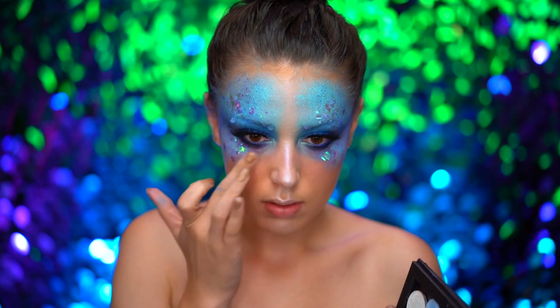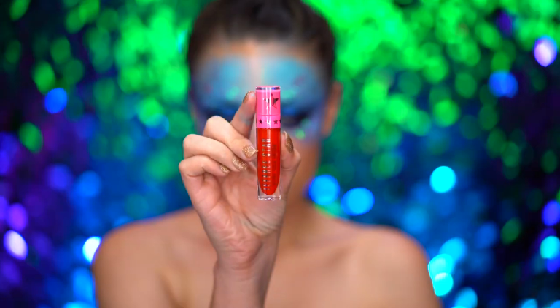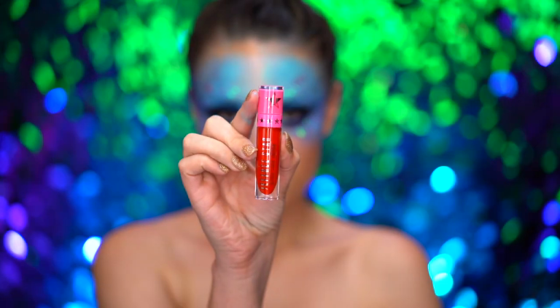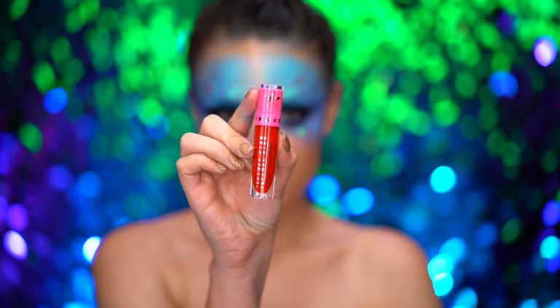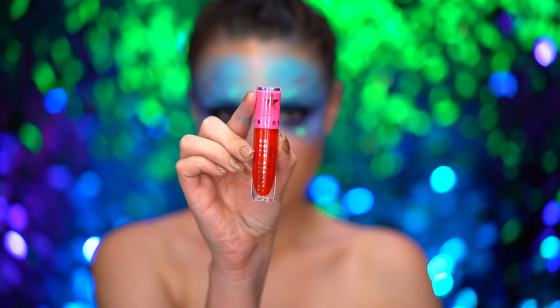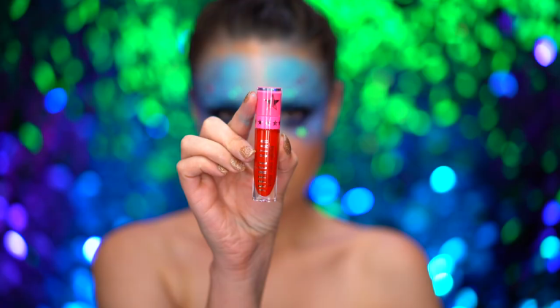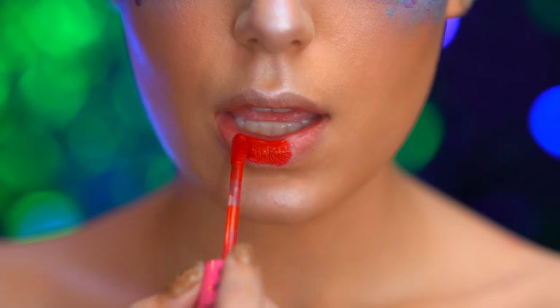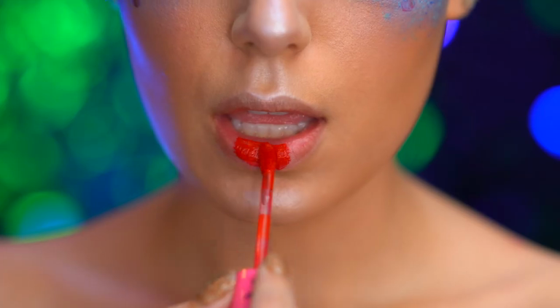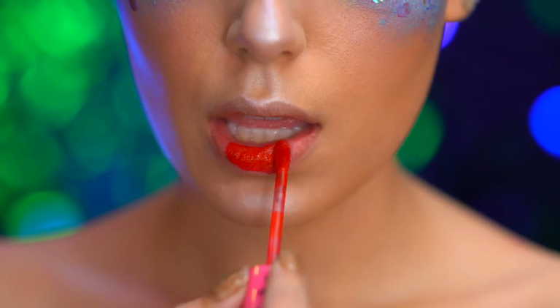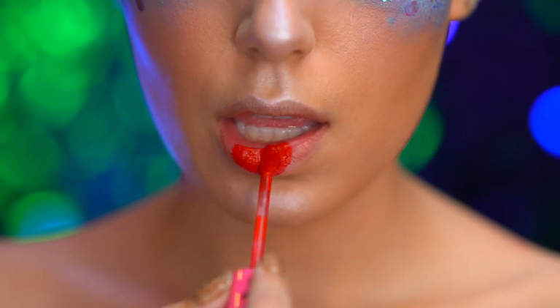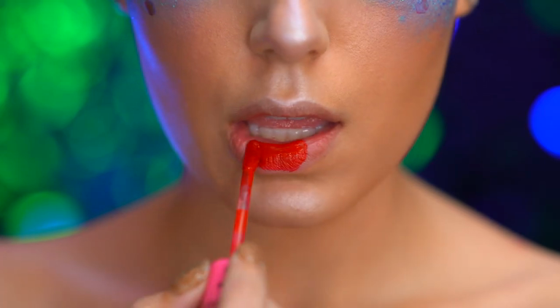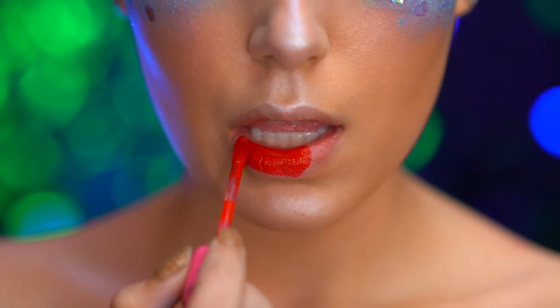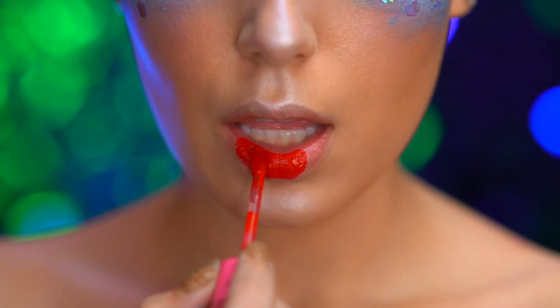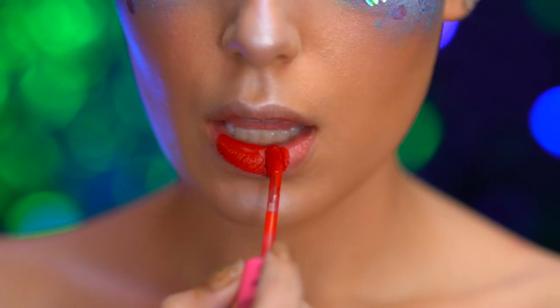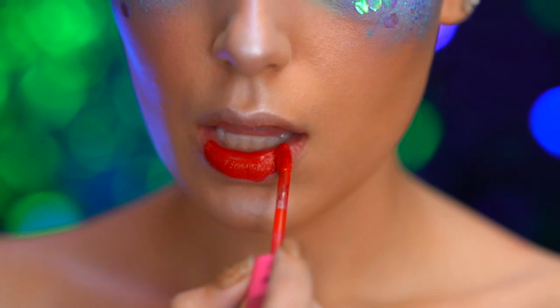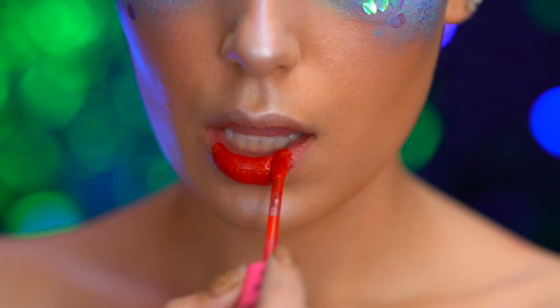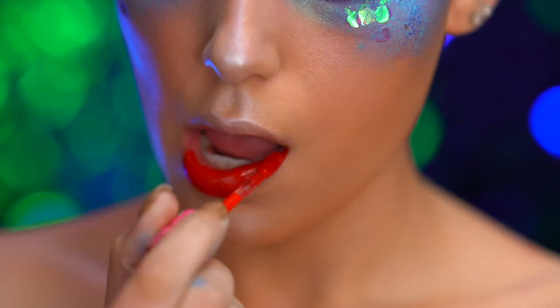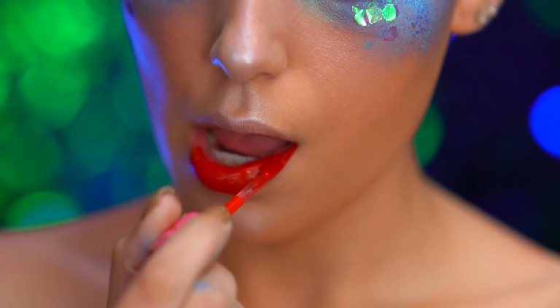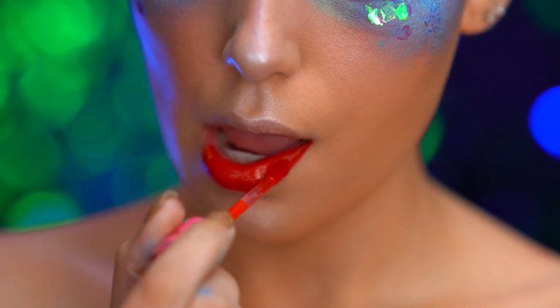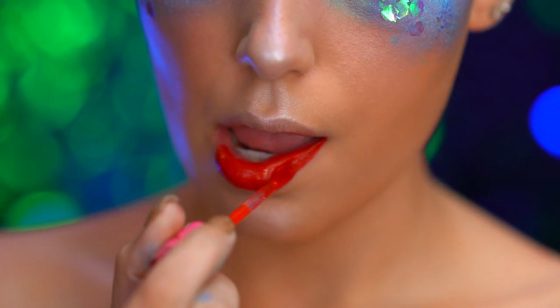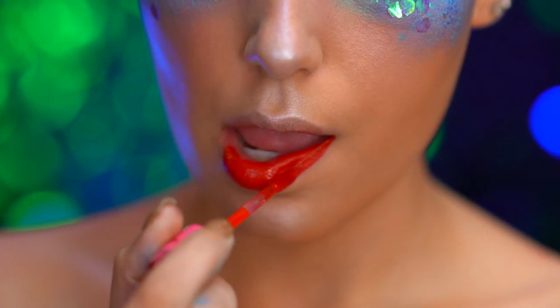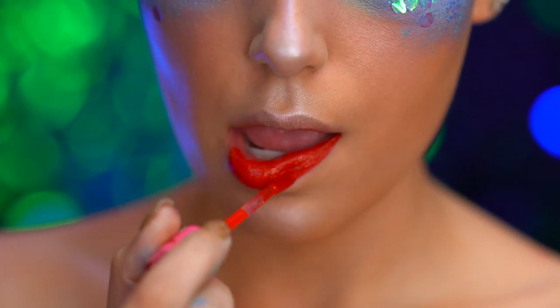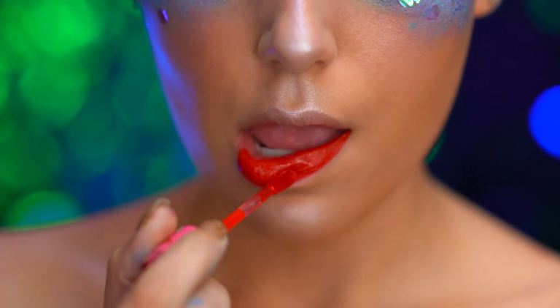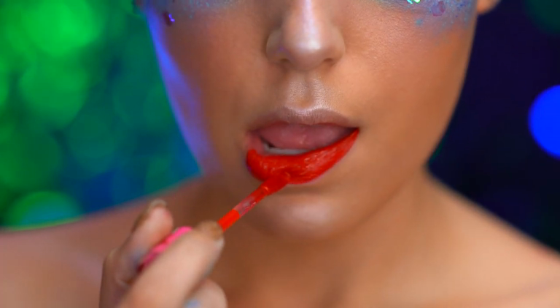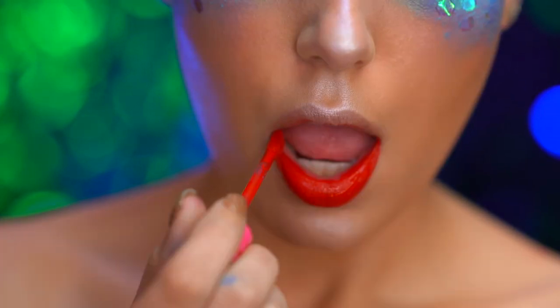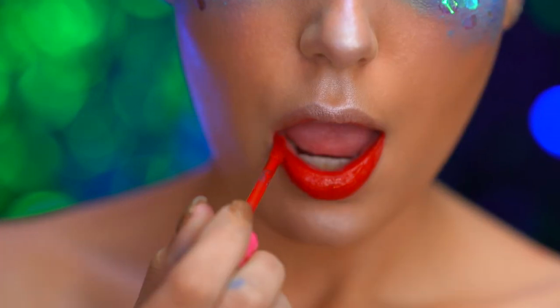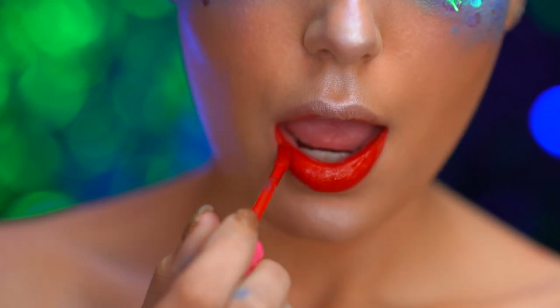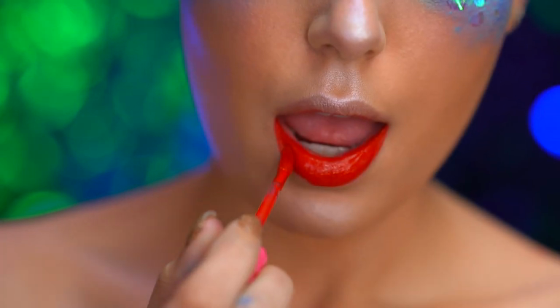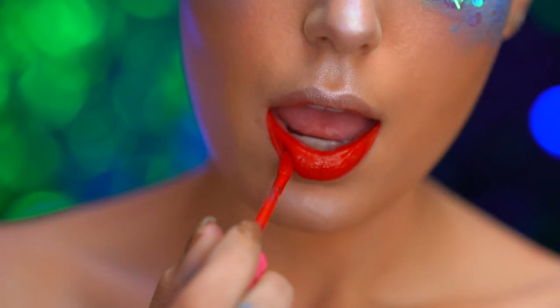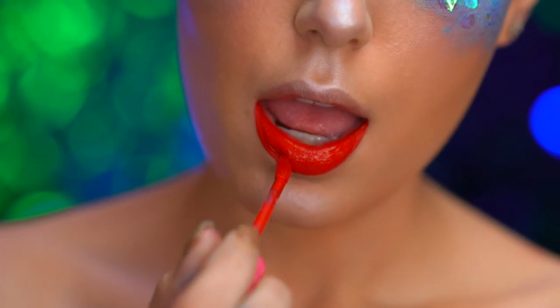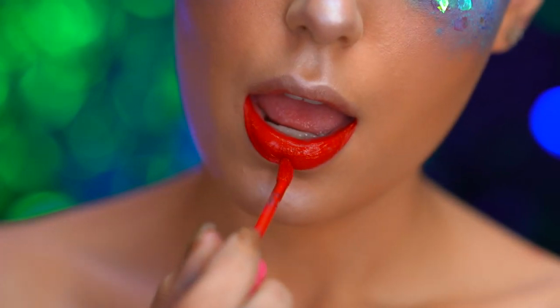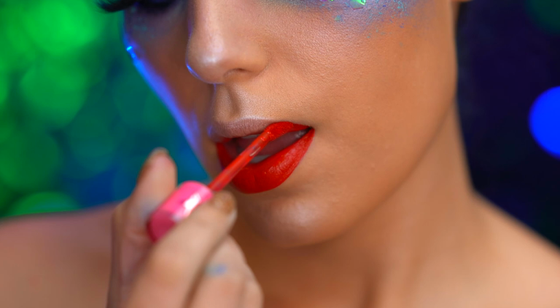Now I'm applying a red liquid lipstick, and this color is really reminiscent of Ariel's hair.